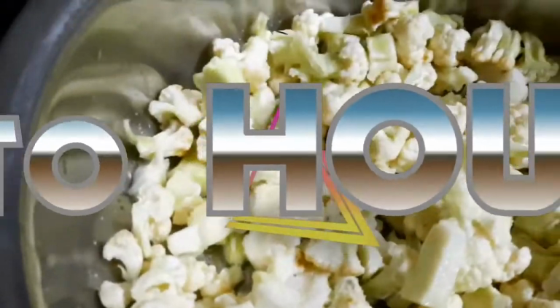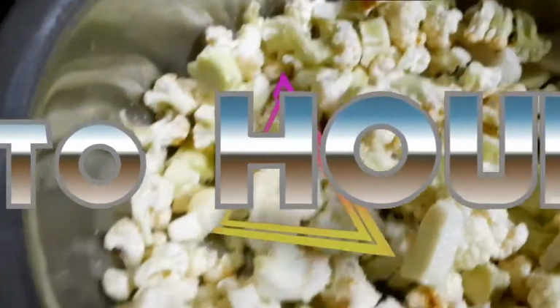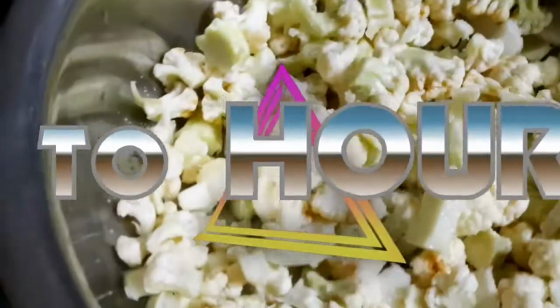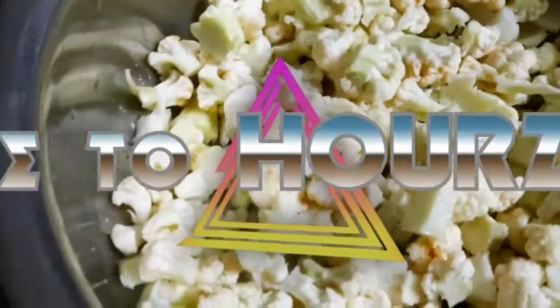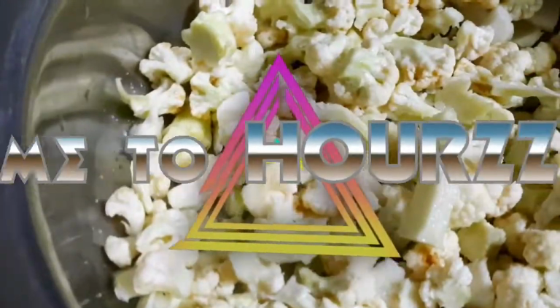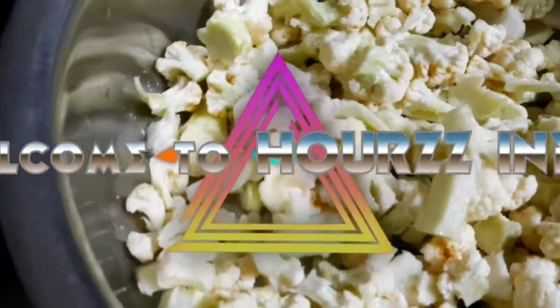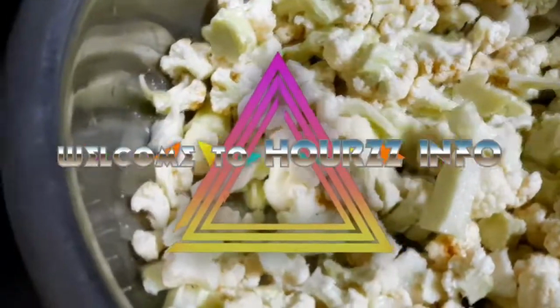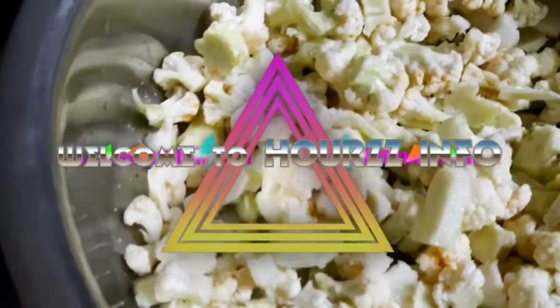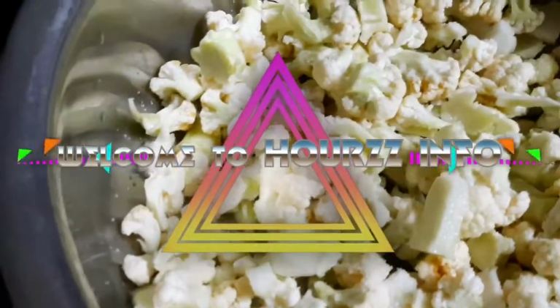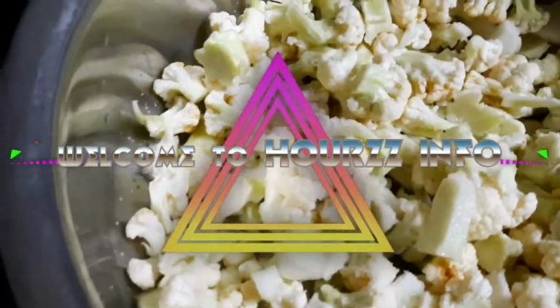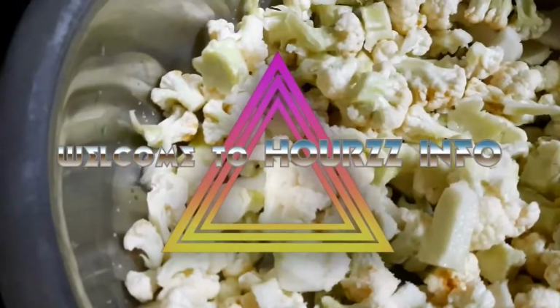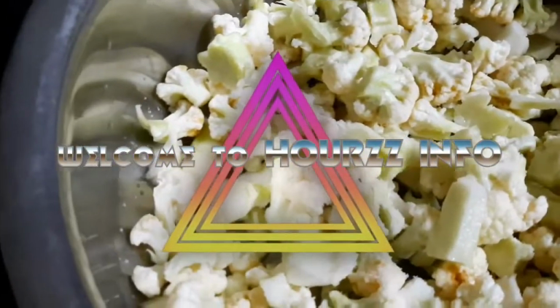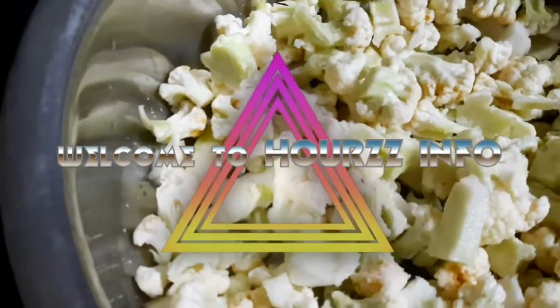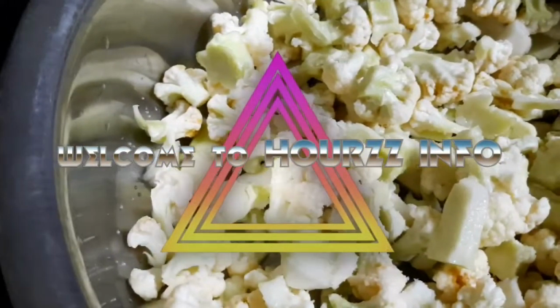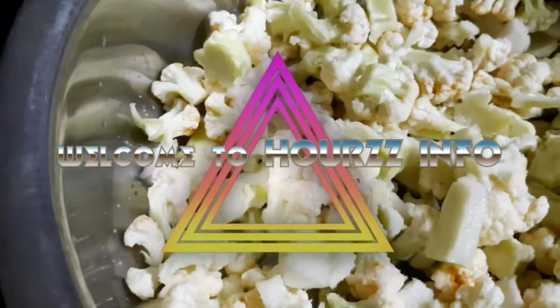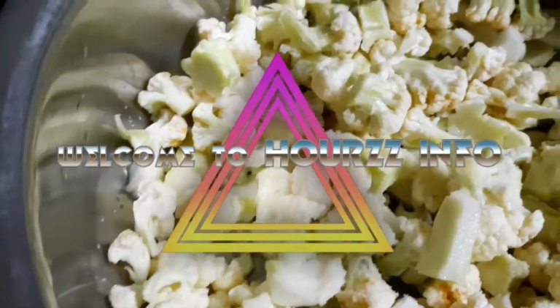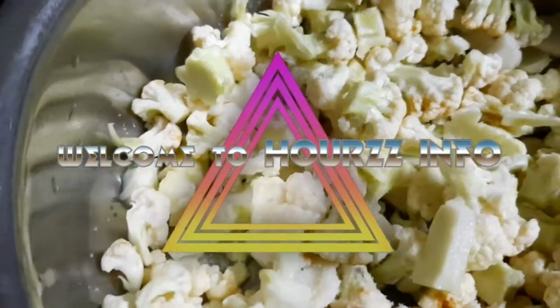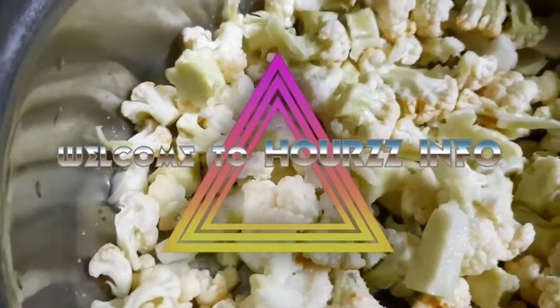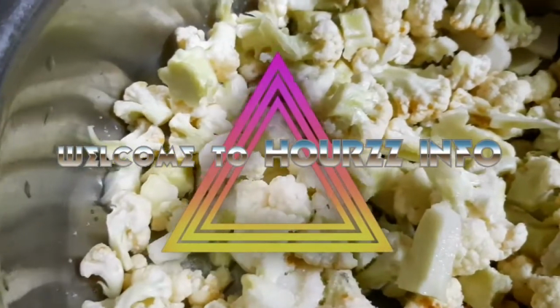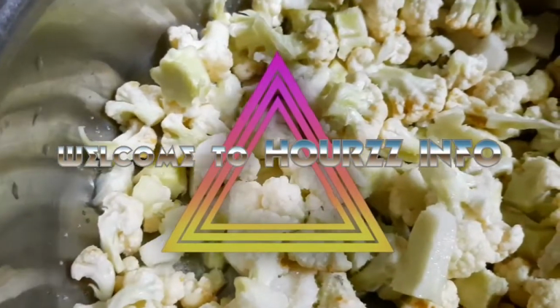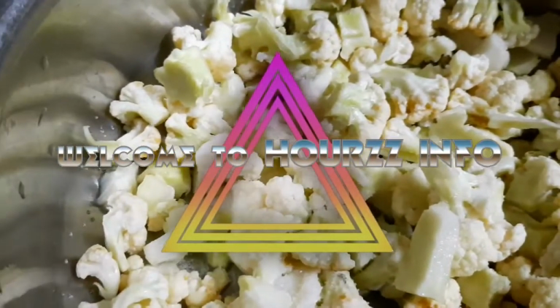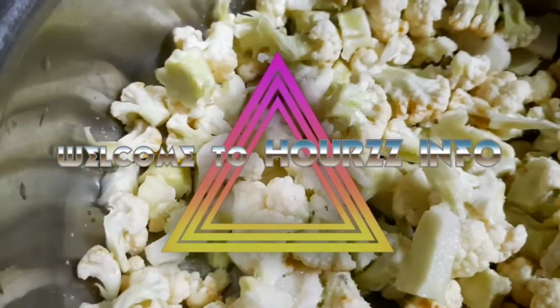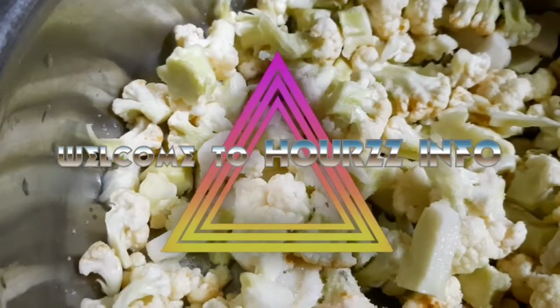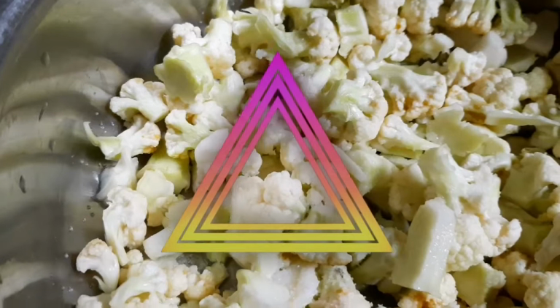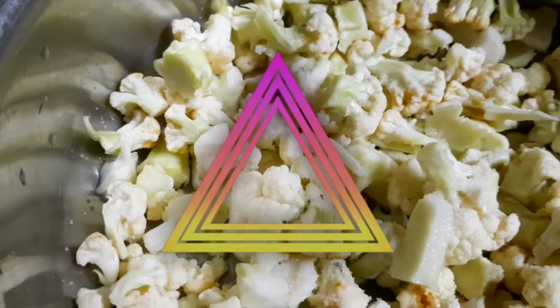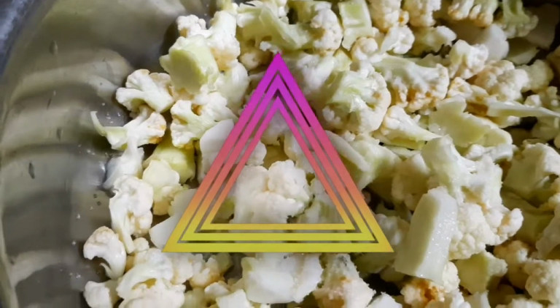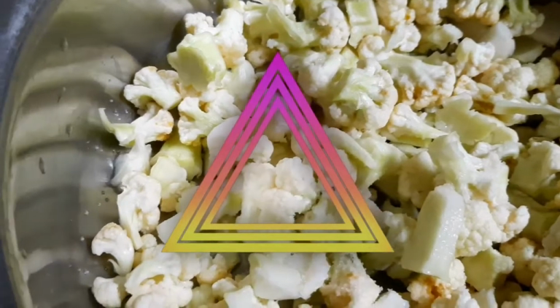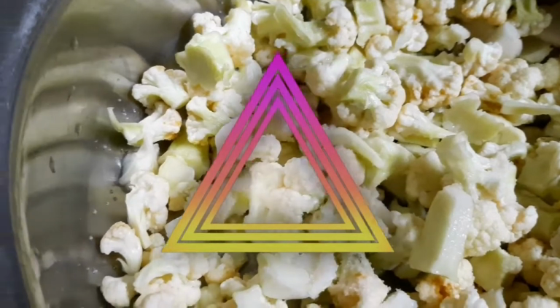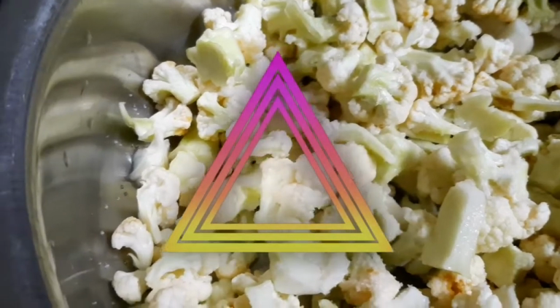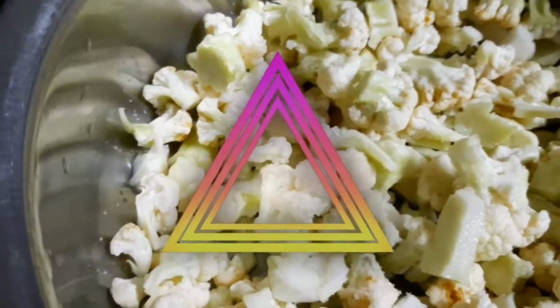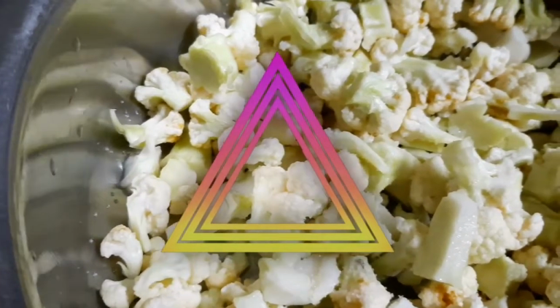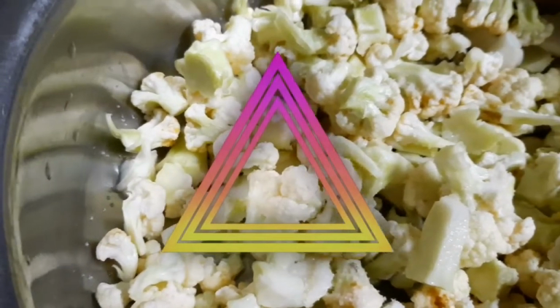Hello friends, welcome to Habas info. In this channel, we will see the cauliflower.